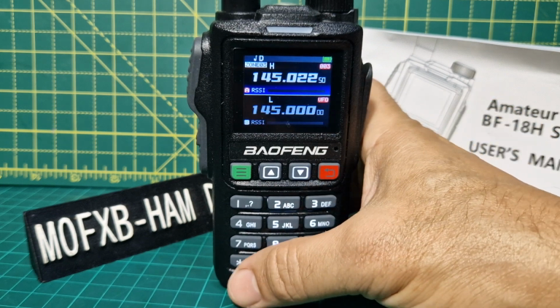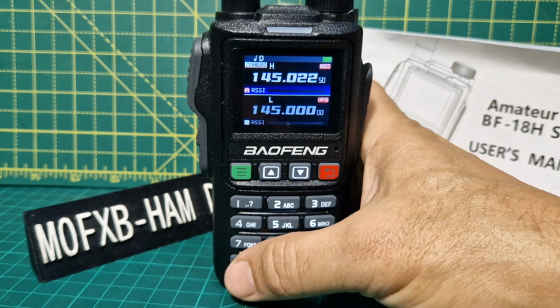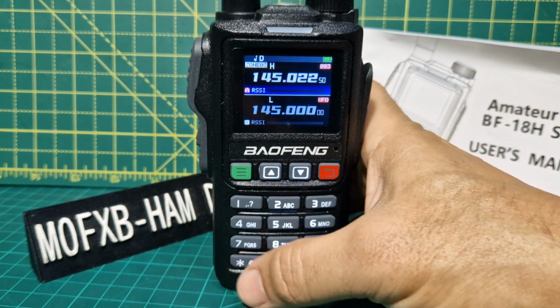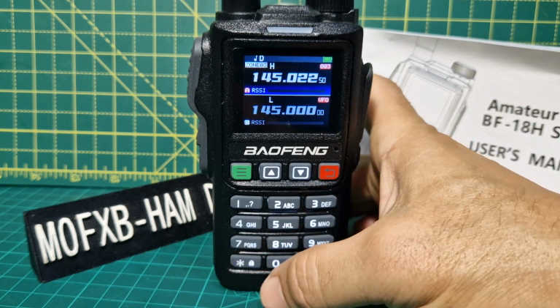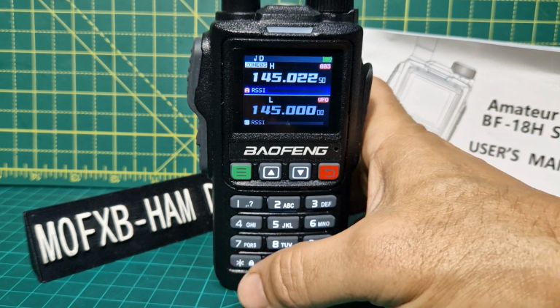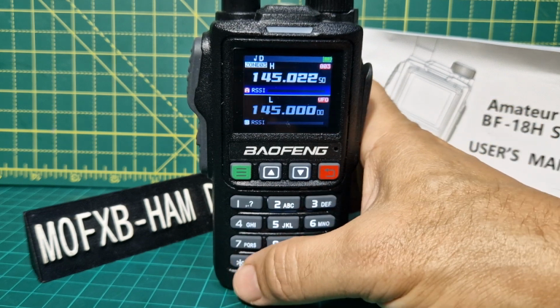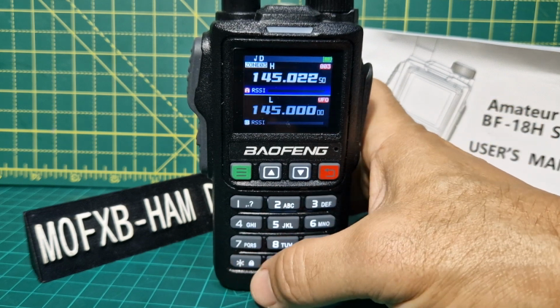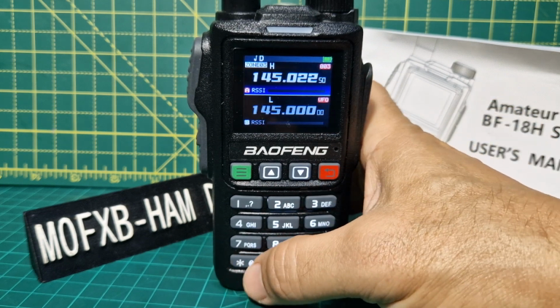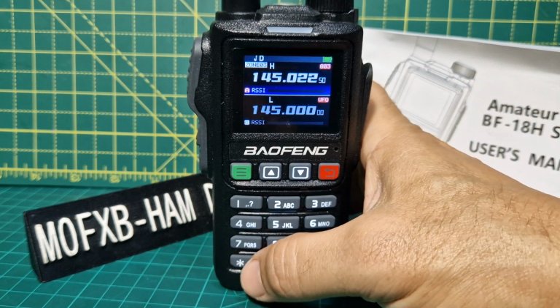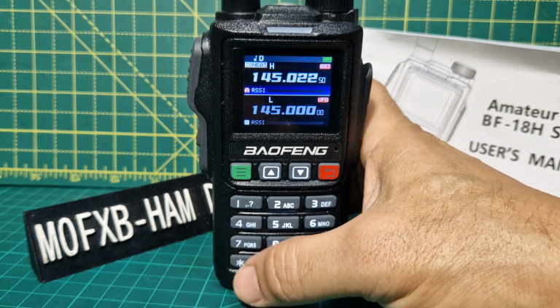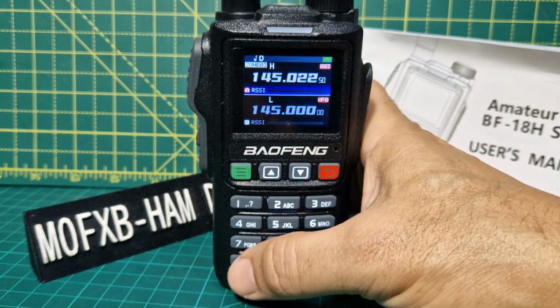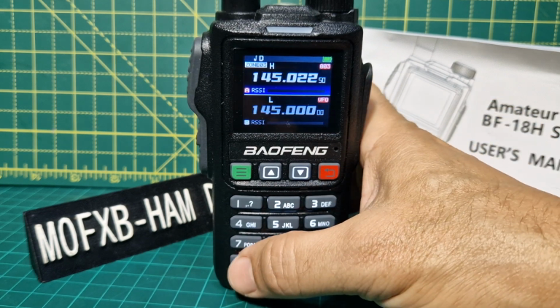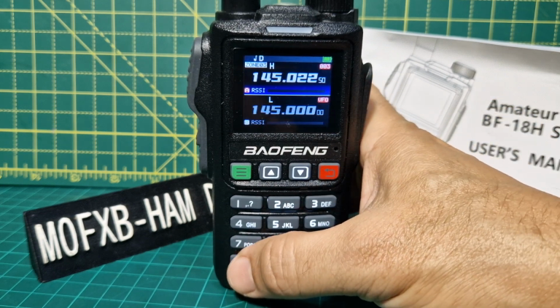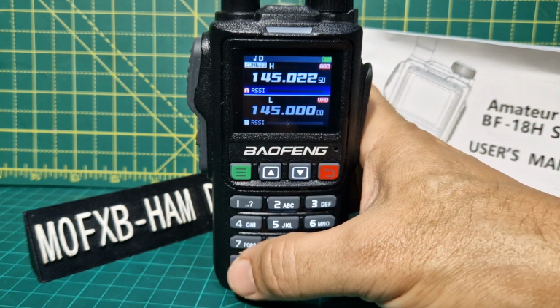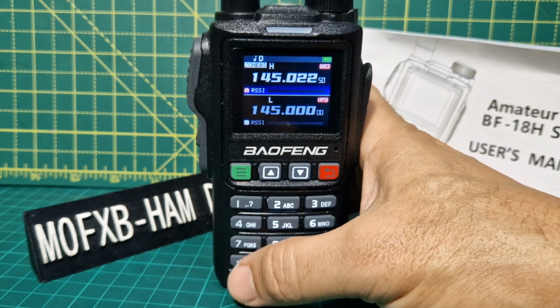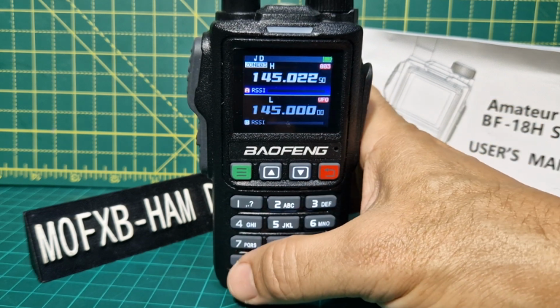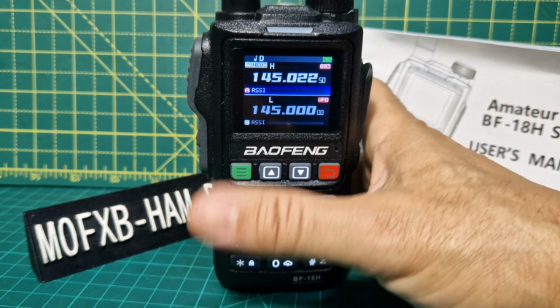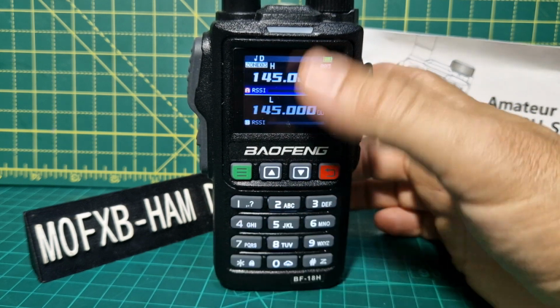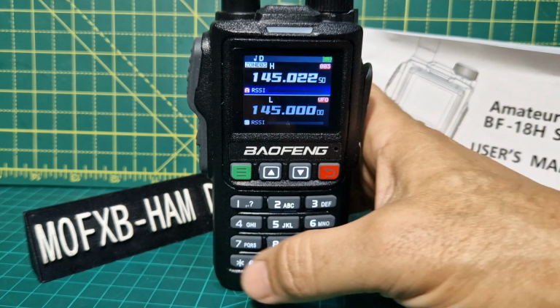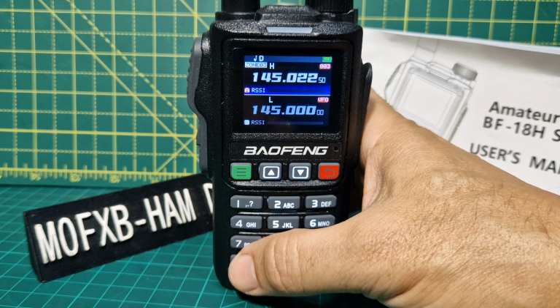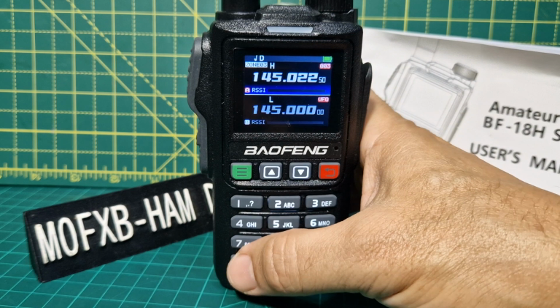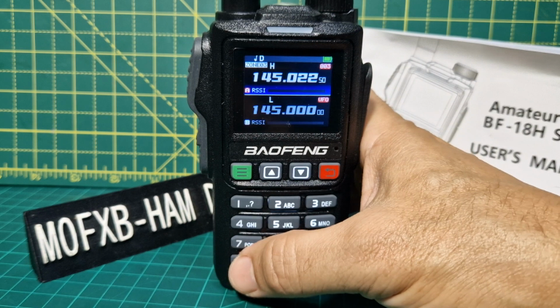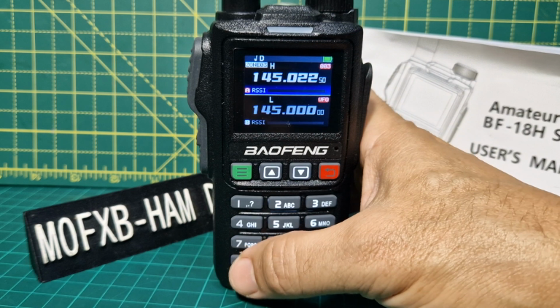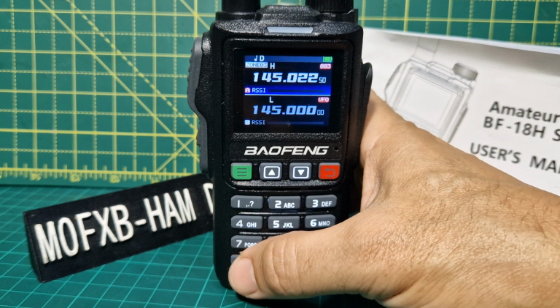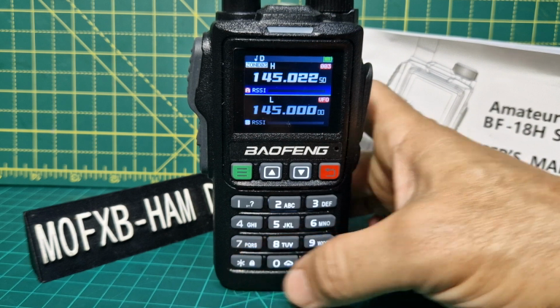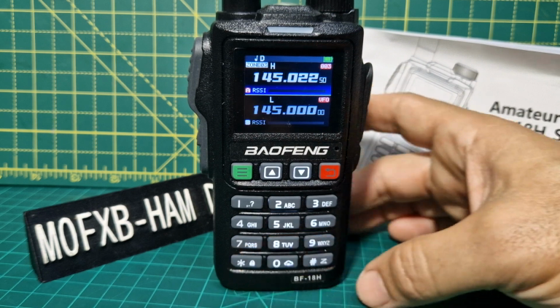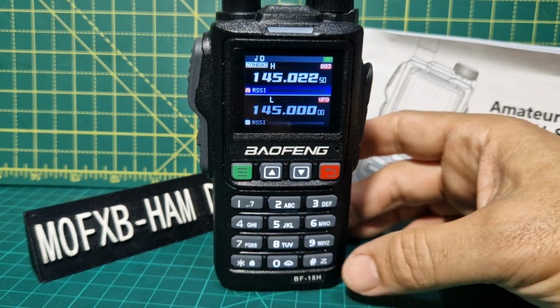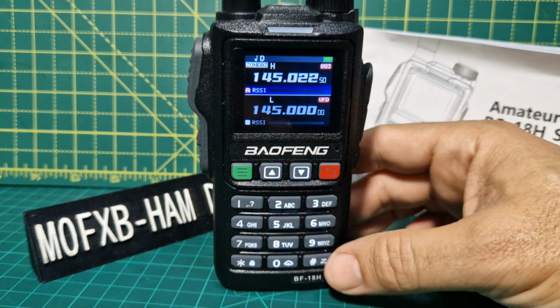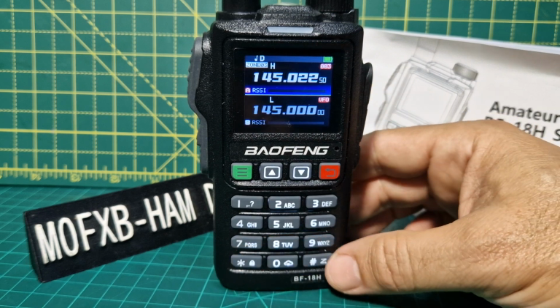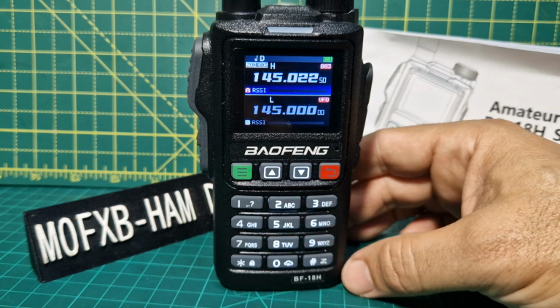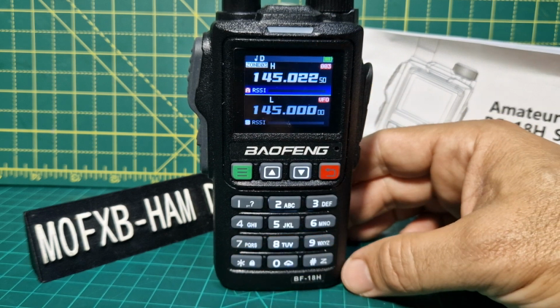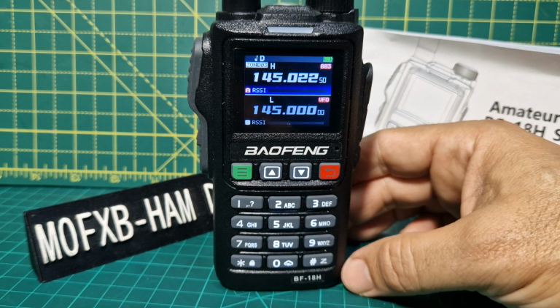If you hold down this button it will lock the radio, and if you hold it again it will unlock.